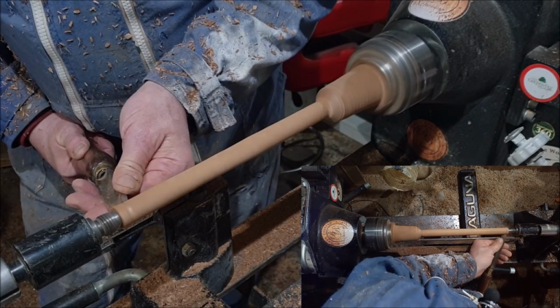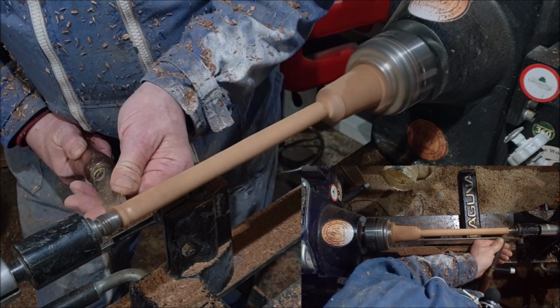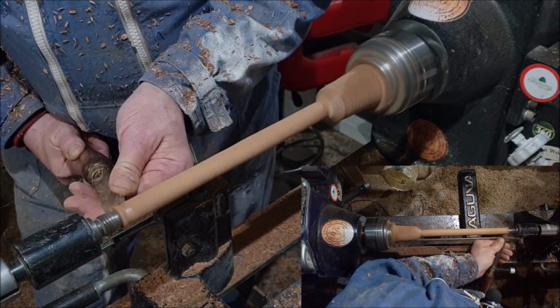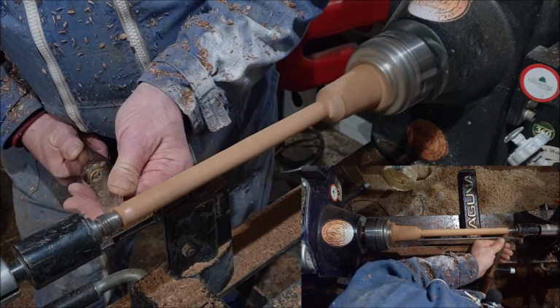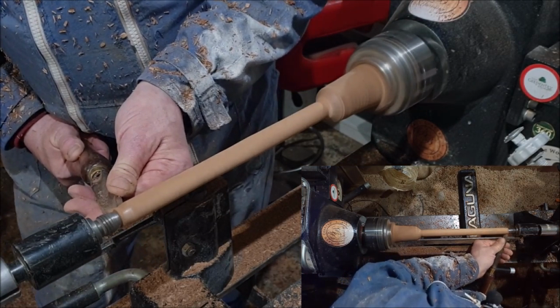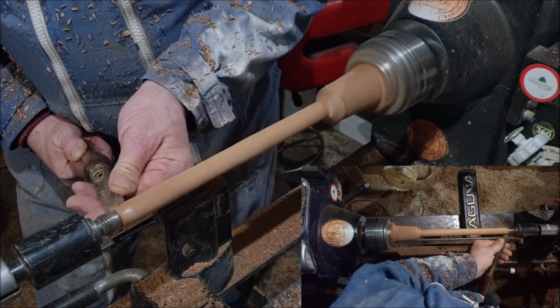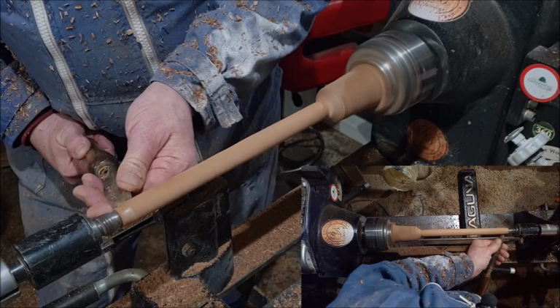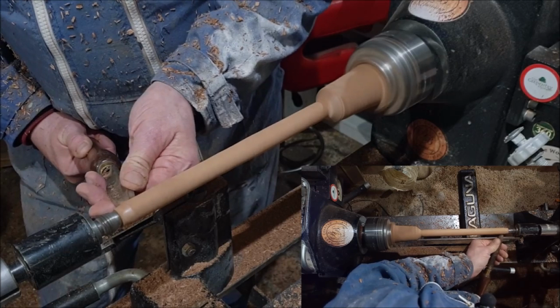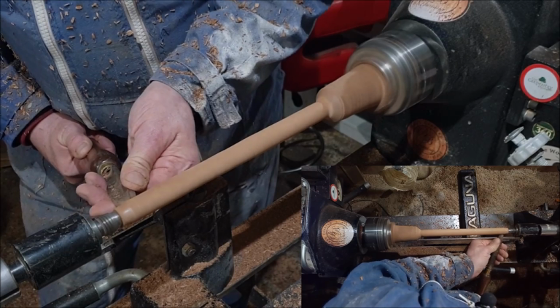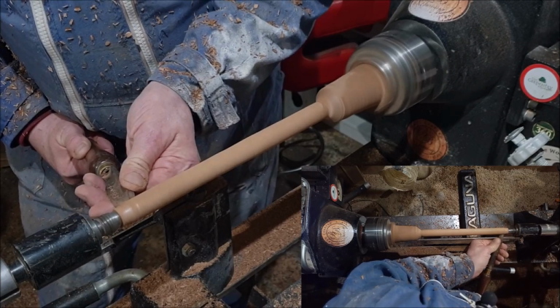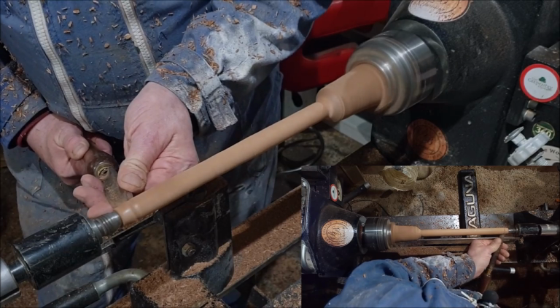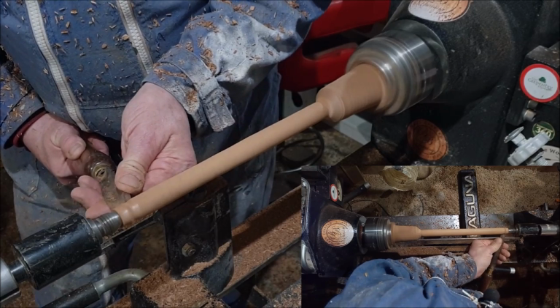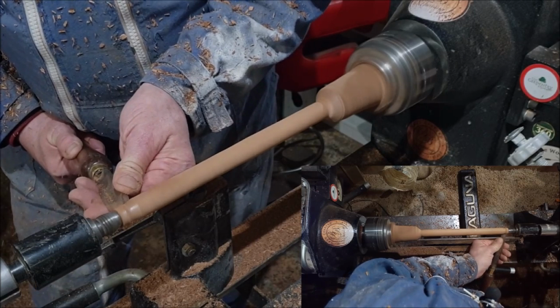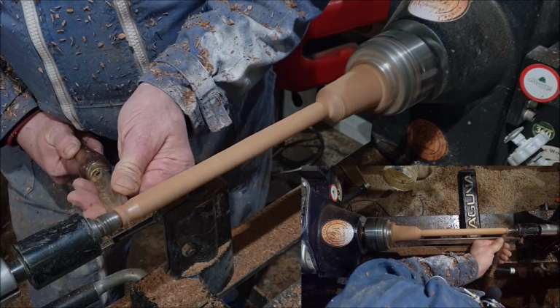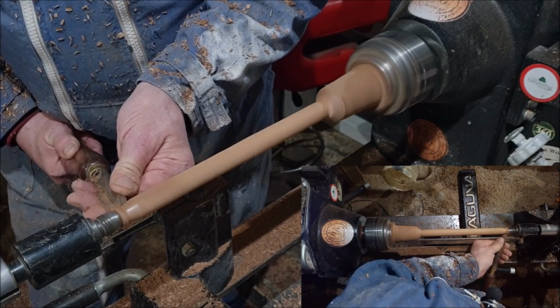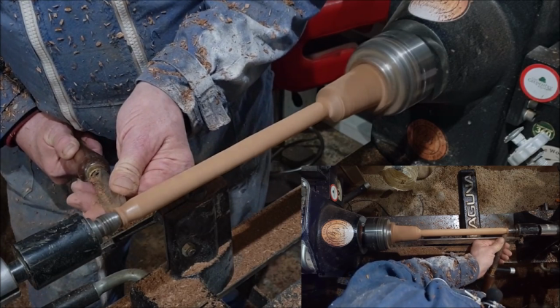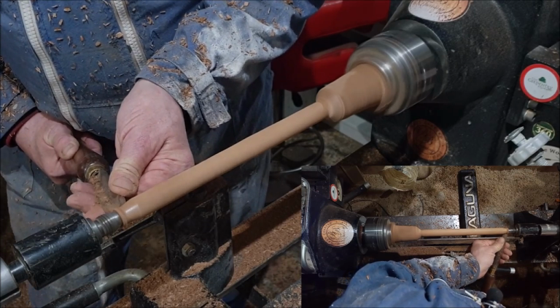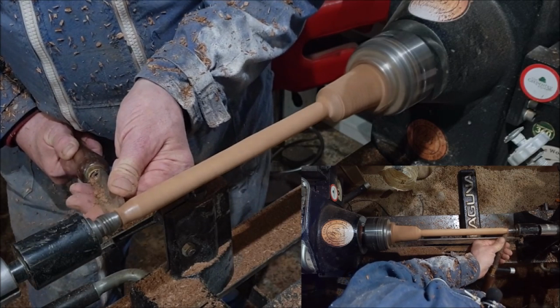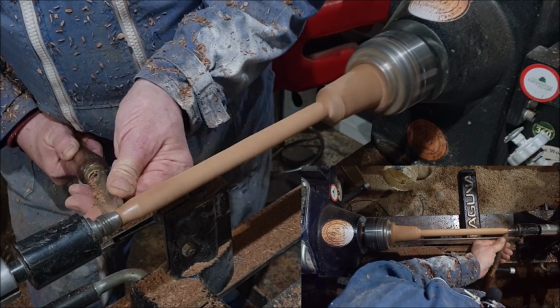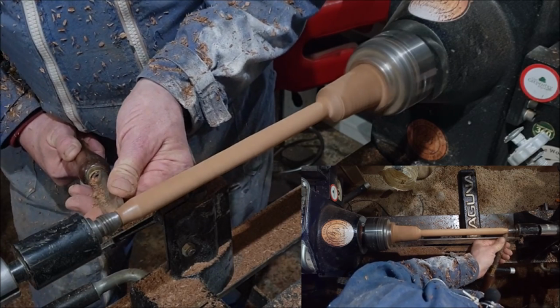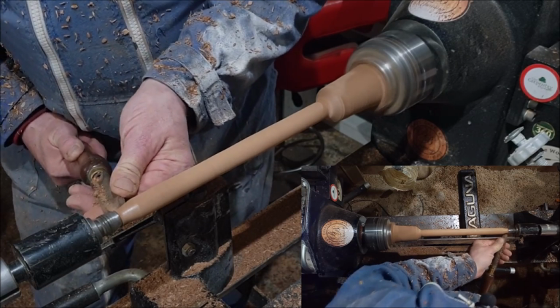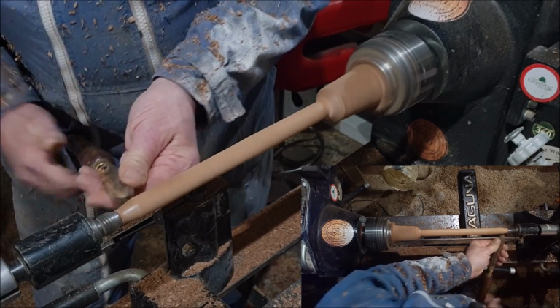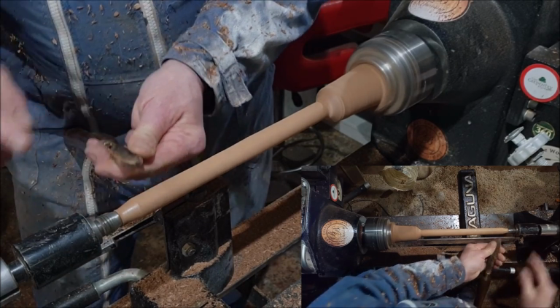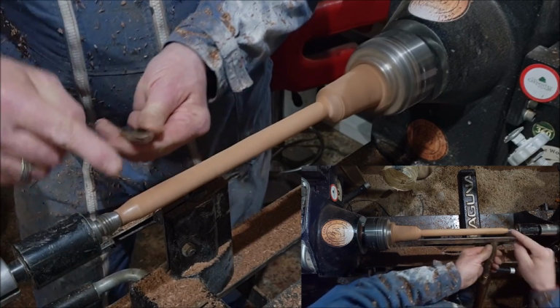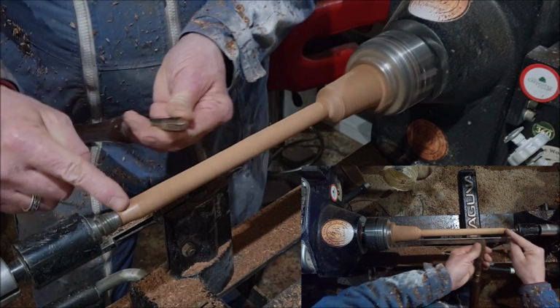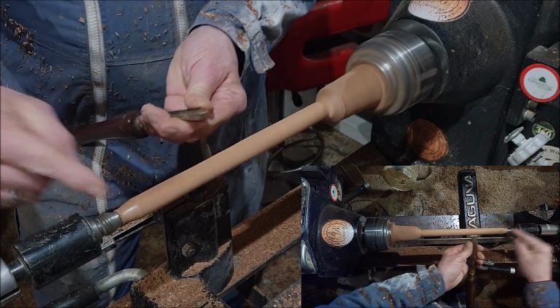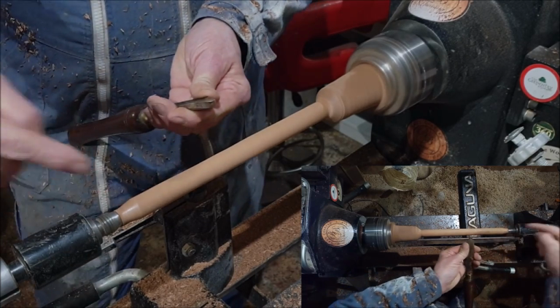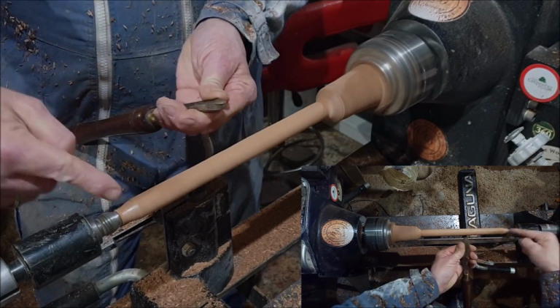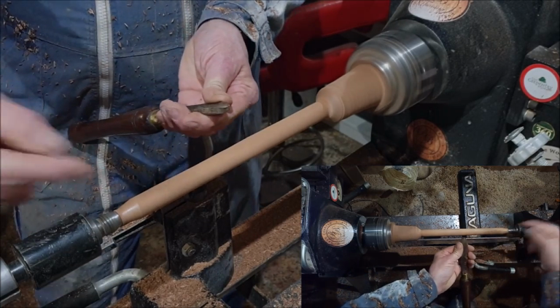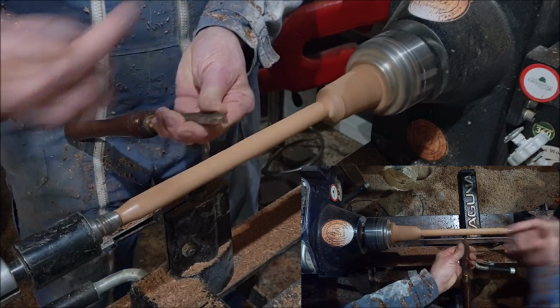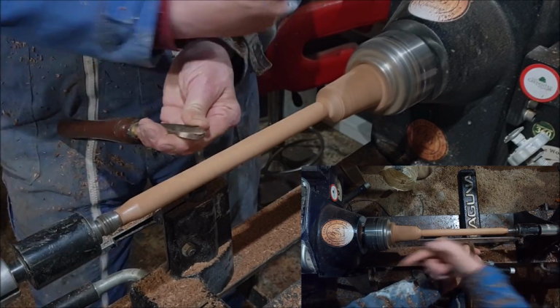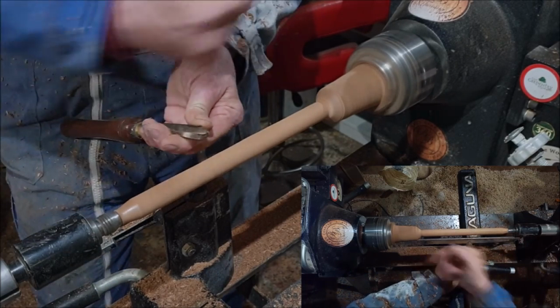With a wand, always work from the tip end down toward the handle. I don't mean necessarily cut that way, but finish the tip end first, then work your way down. If you start at the handle end, you'll make the tip very weak - when you're working down there, there's an awful lot of pressure and it'll wobble, vibrate, and could snap.